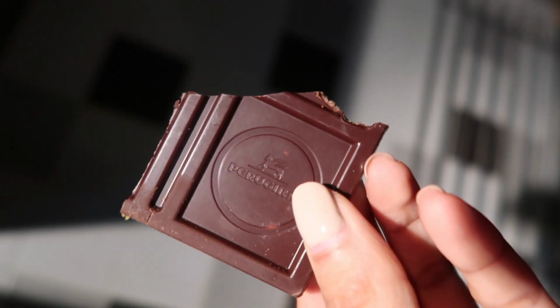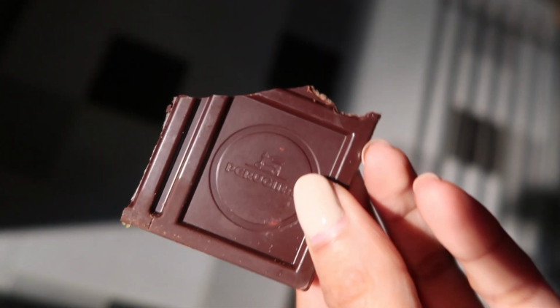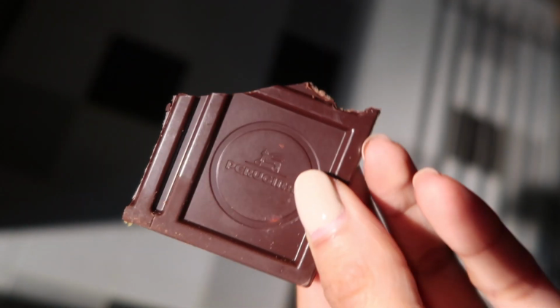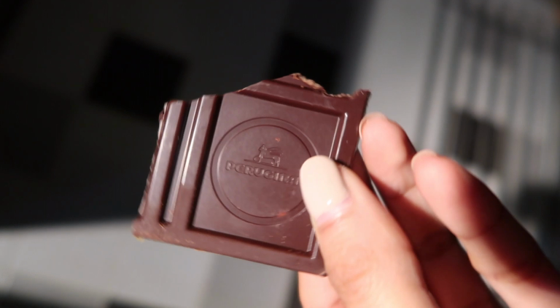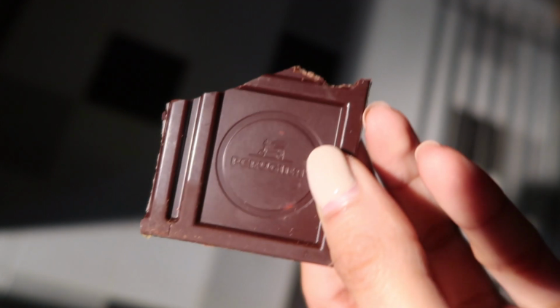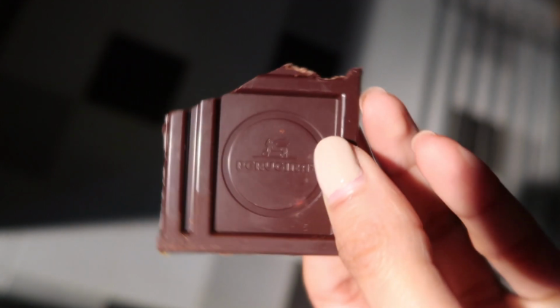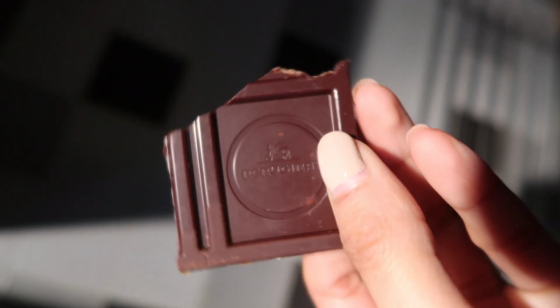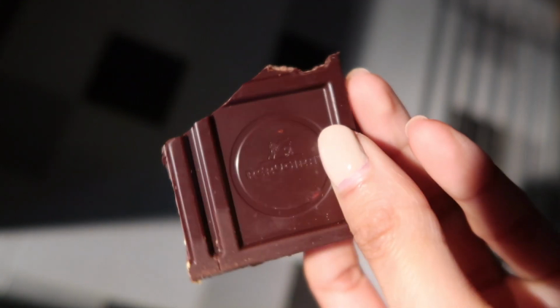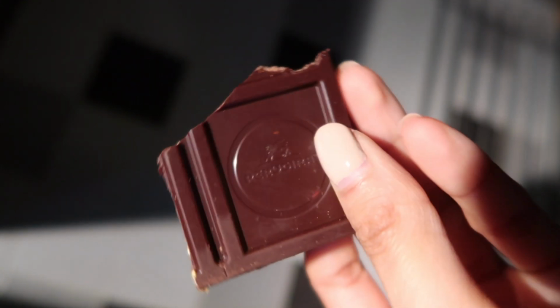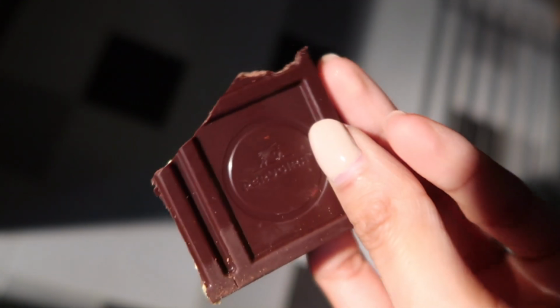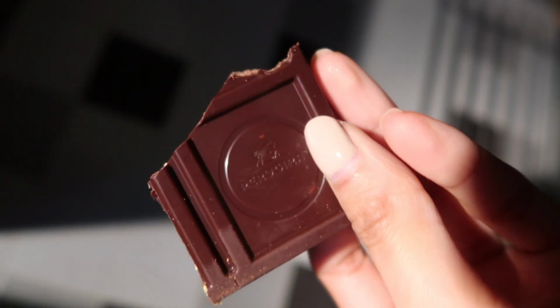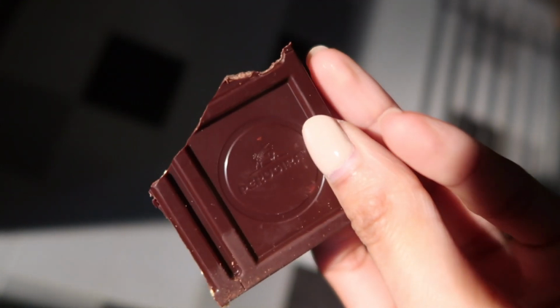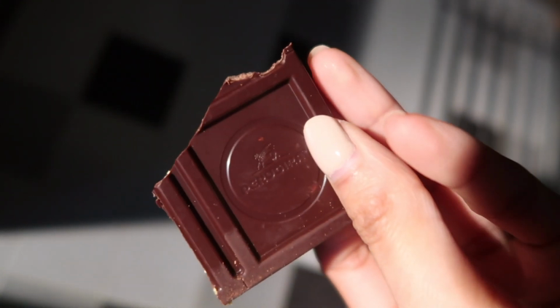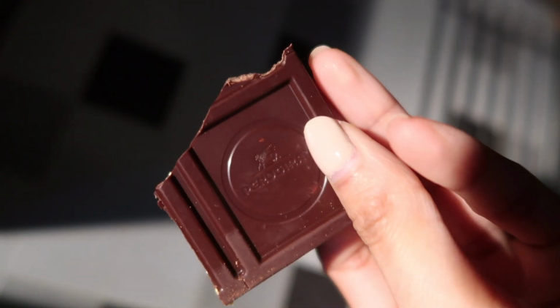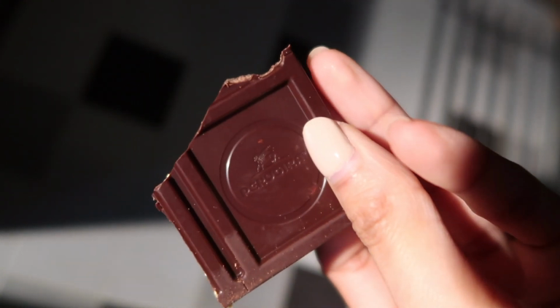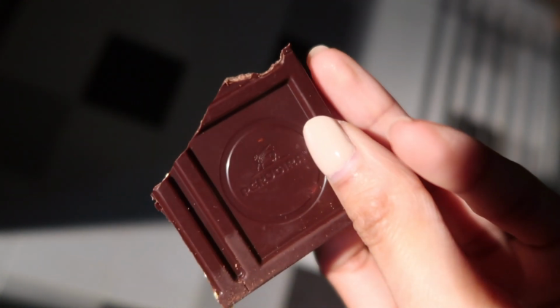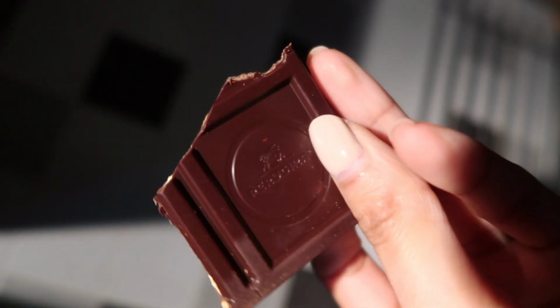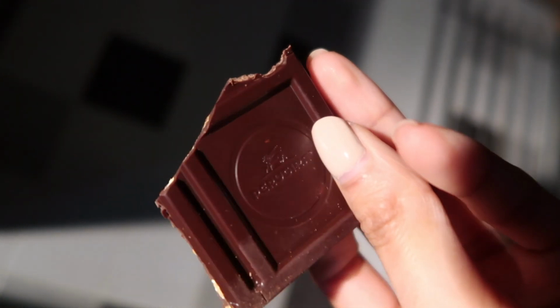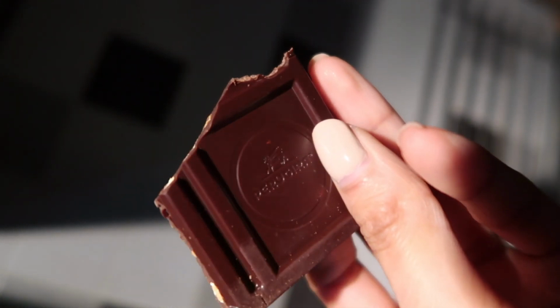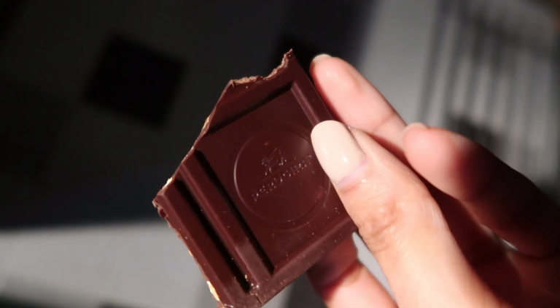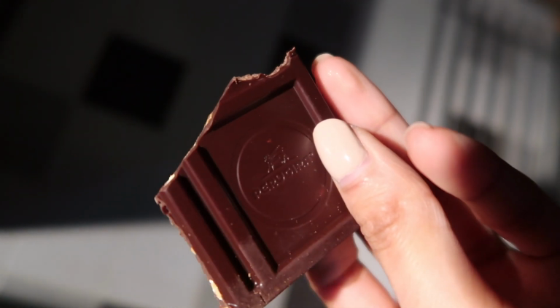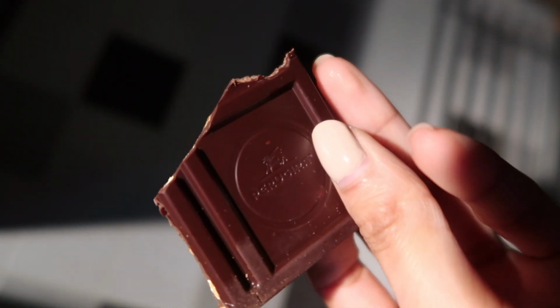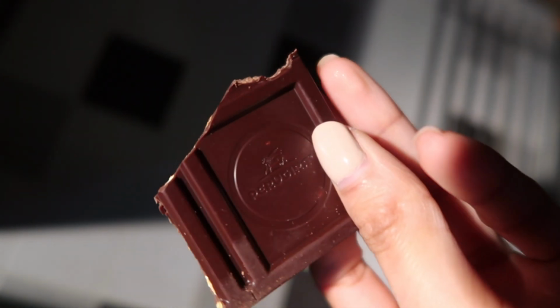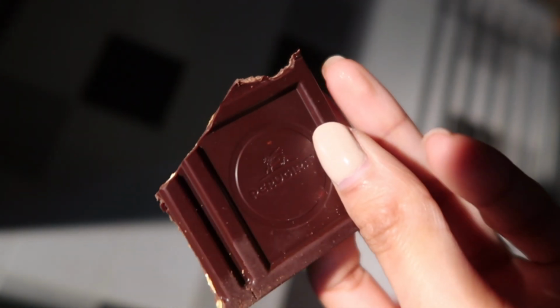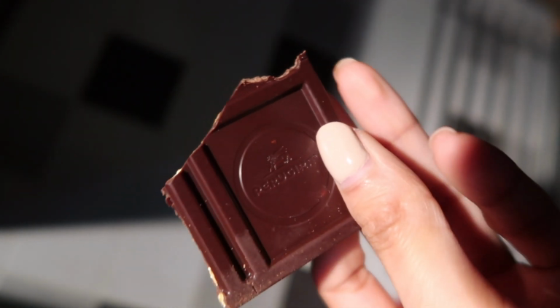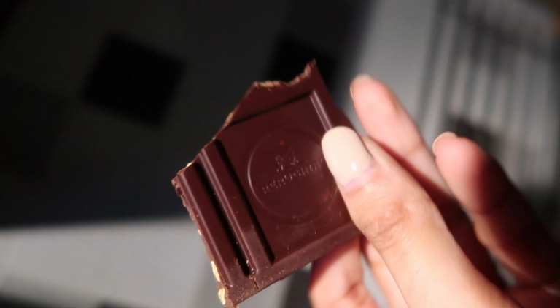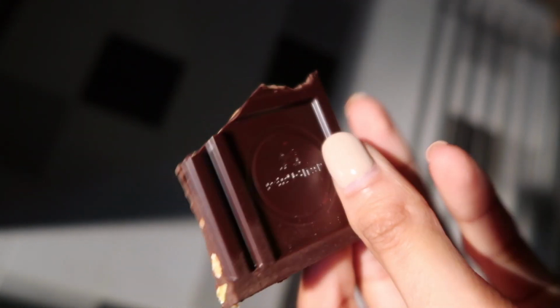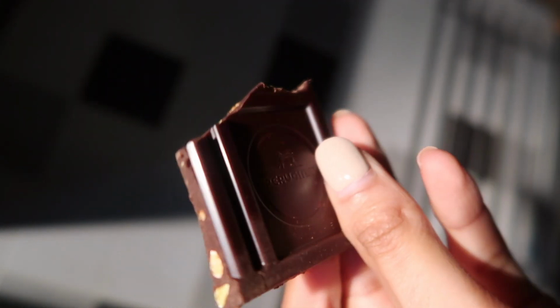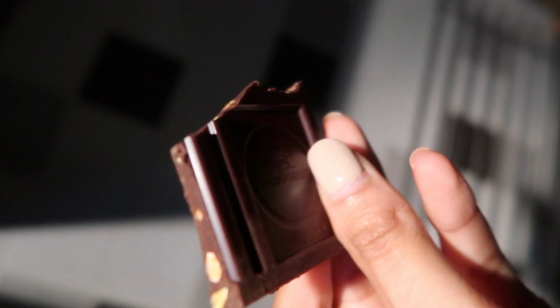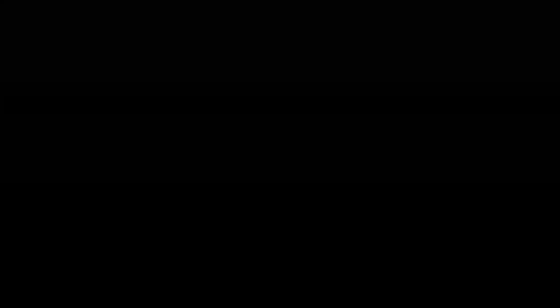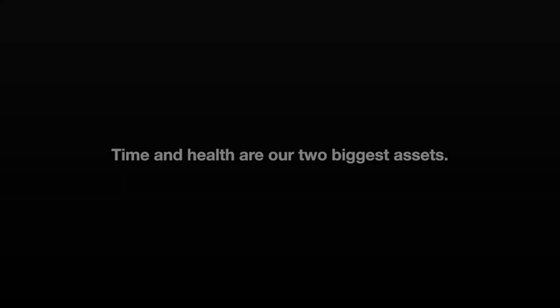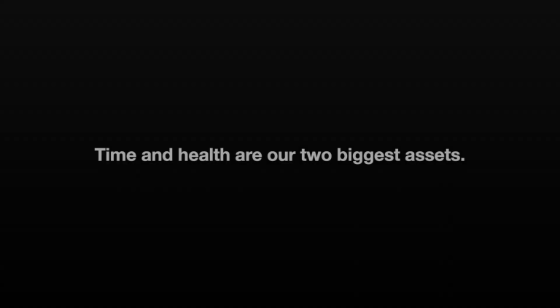Dark chocolate is a great thing to have at night. It calms you down and it is an amazing antioxidant.